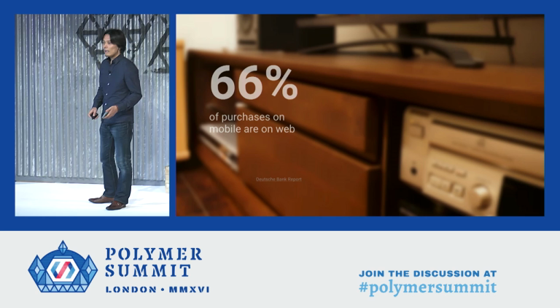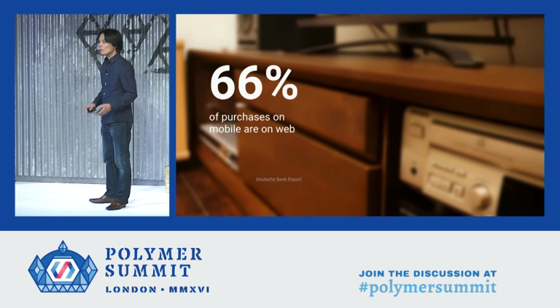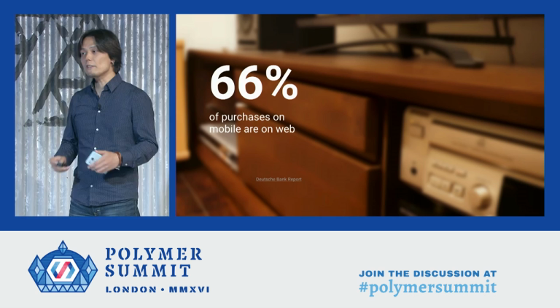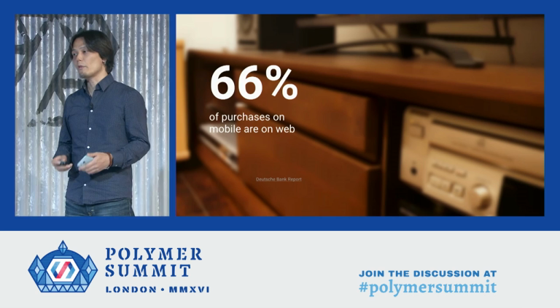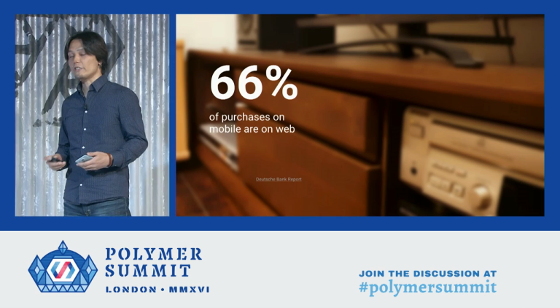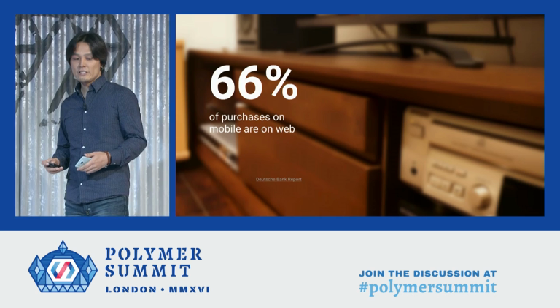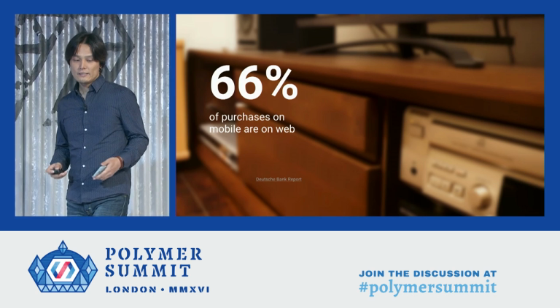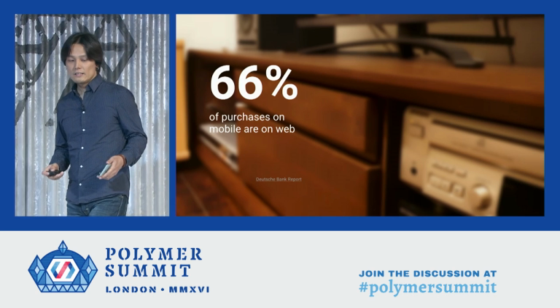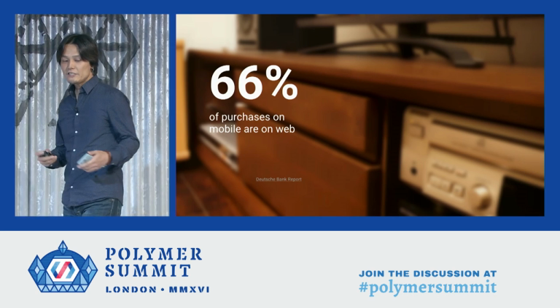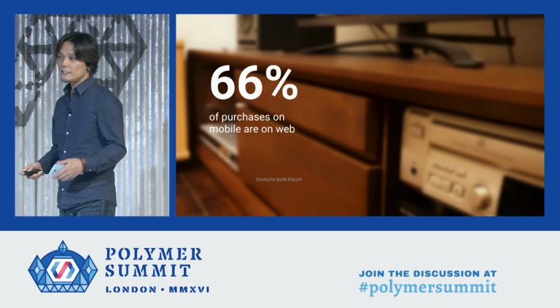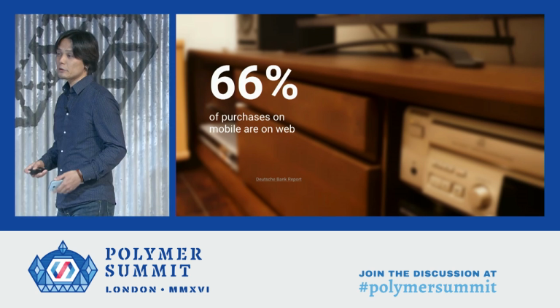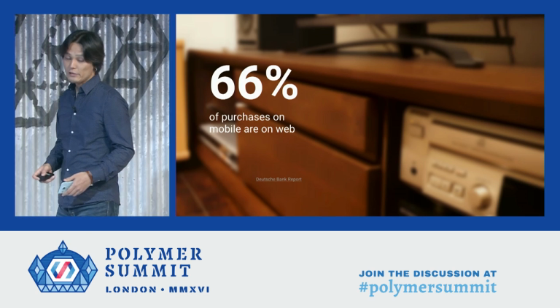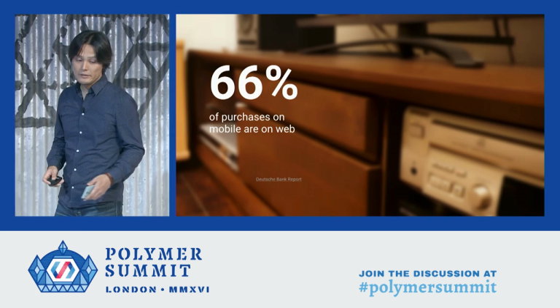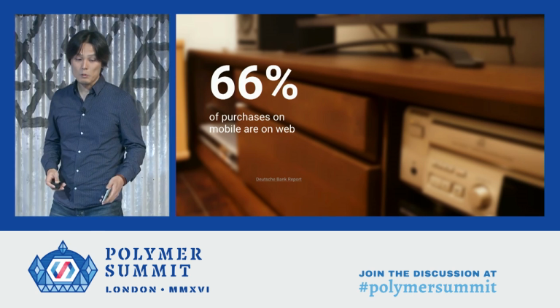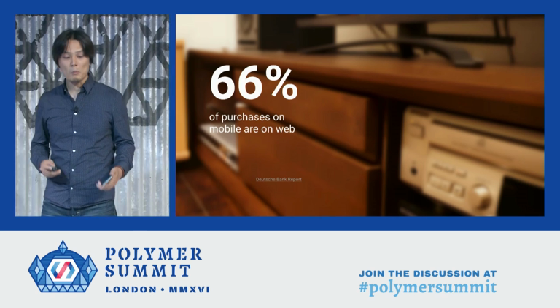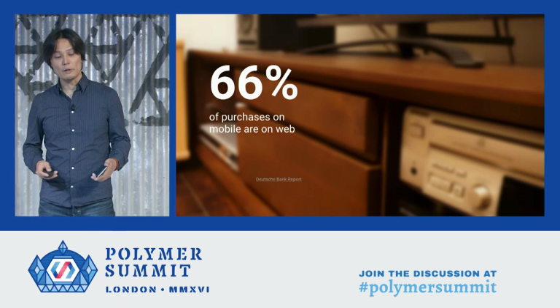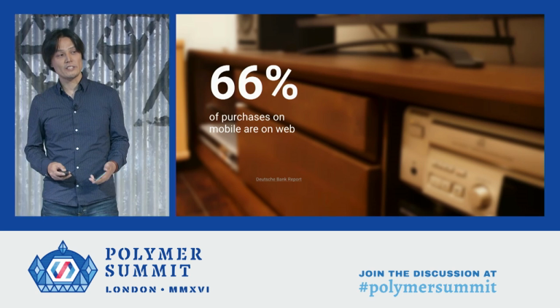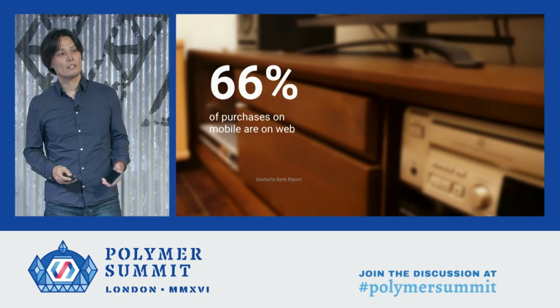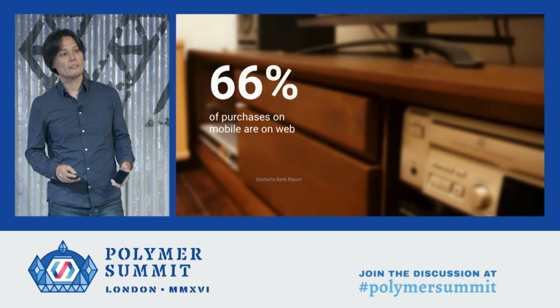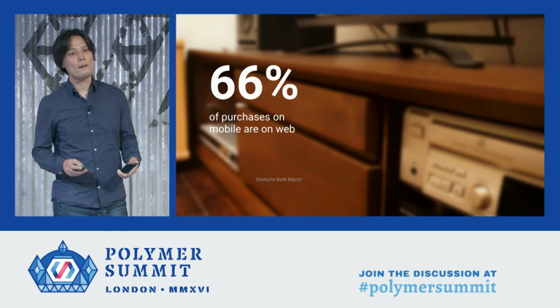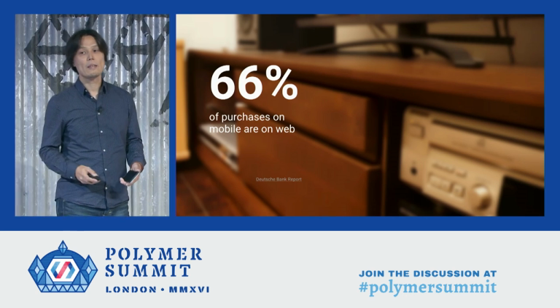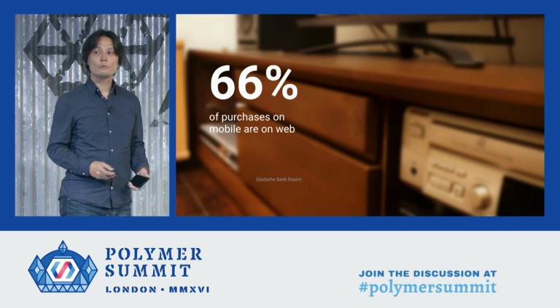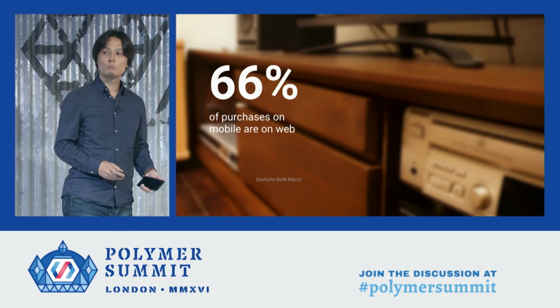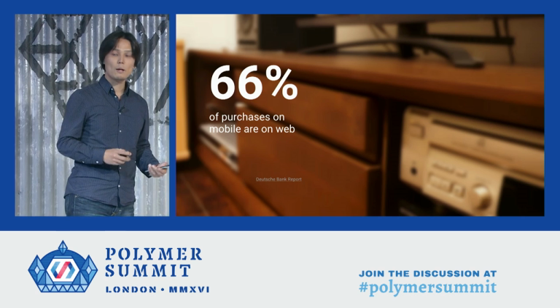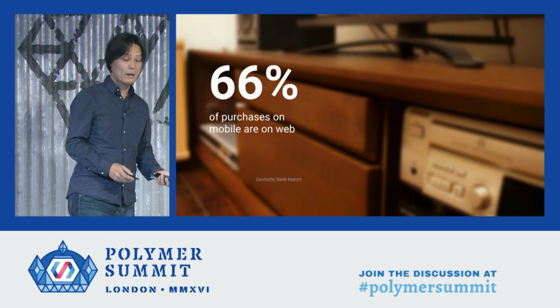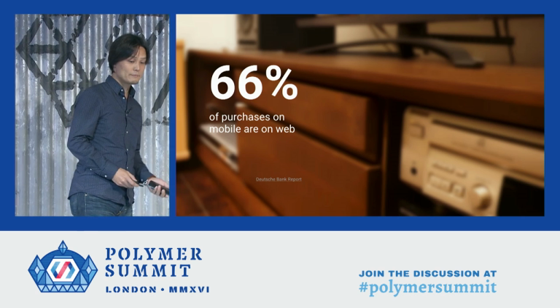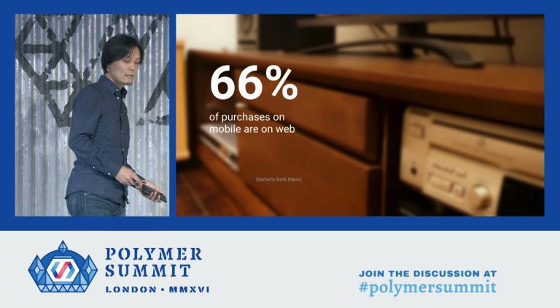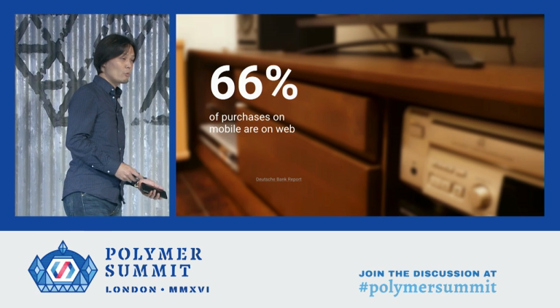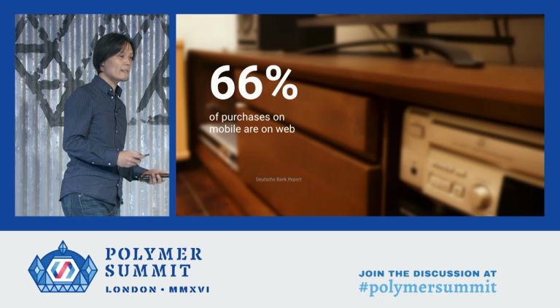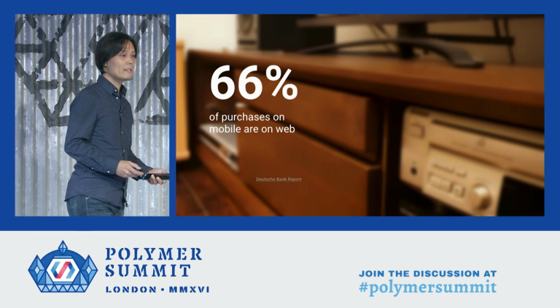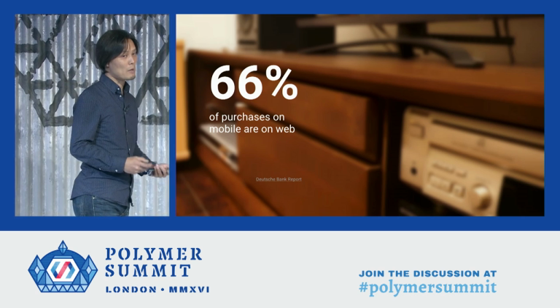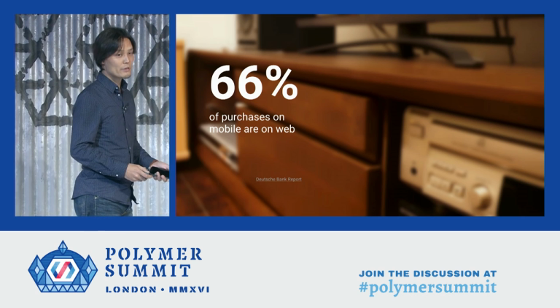According to our research, 66% of mobile purchases are done through mobile web, rather than native apps.